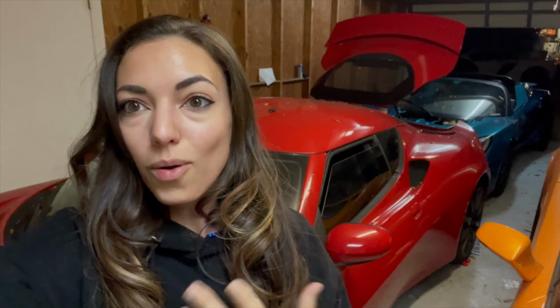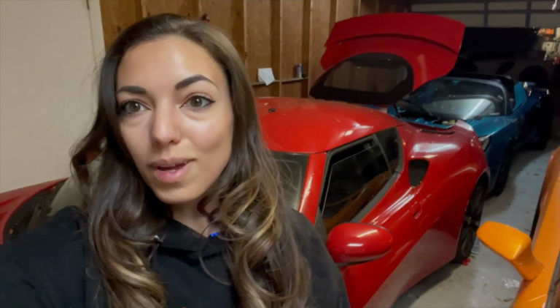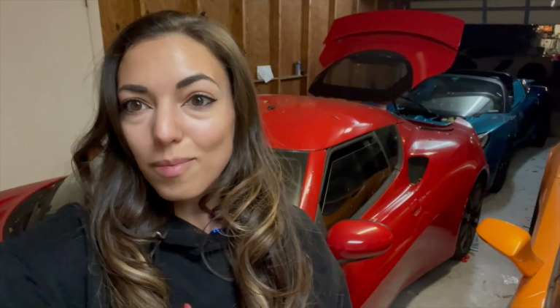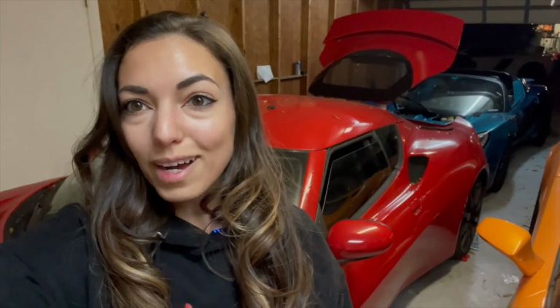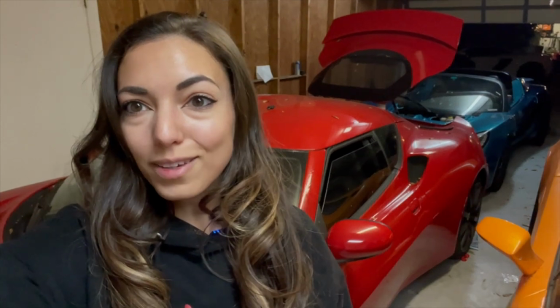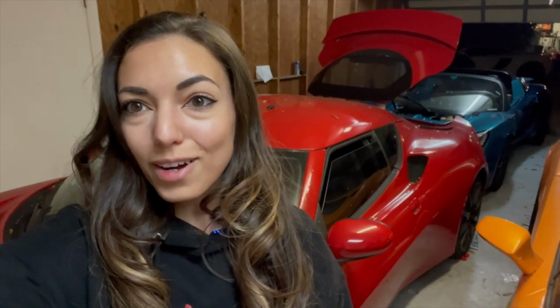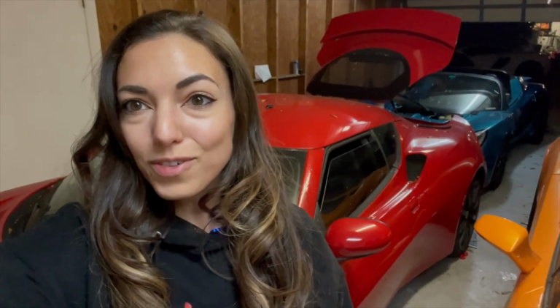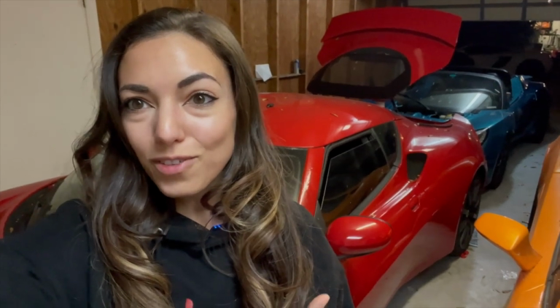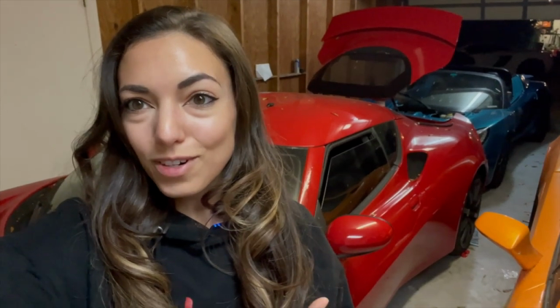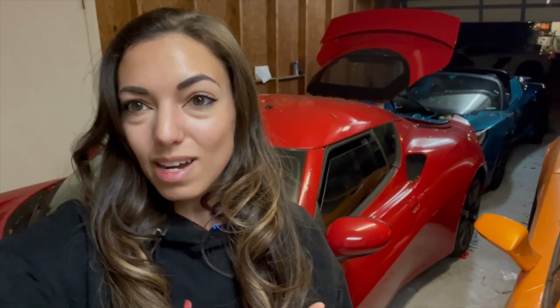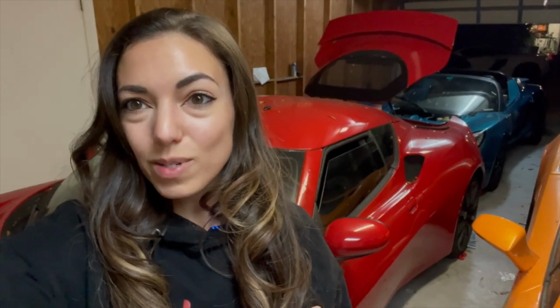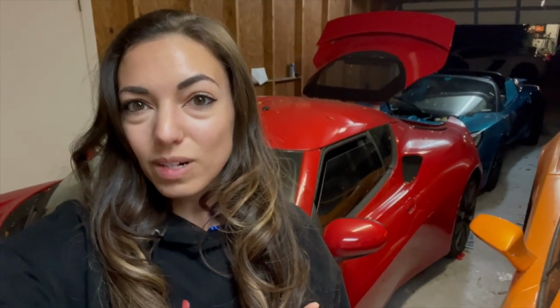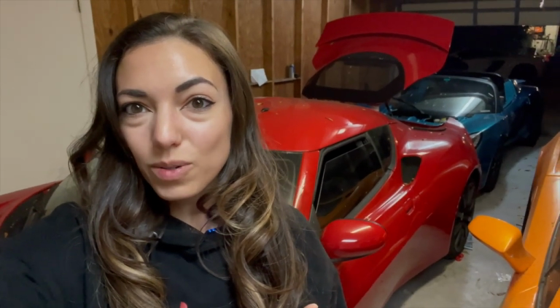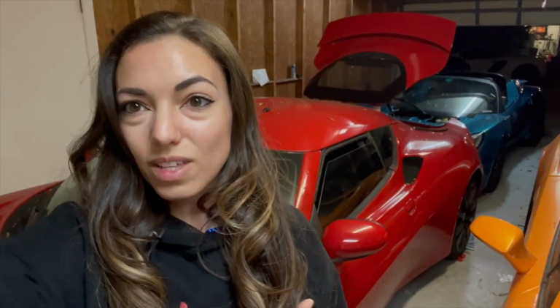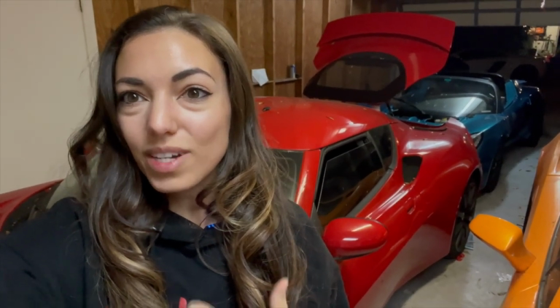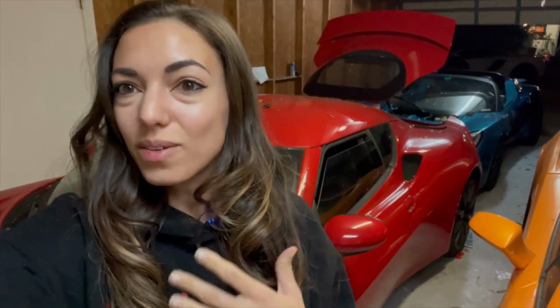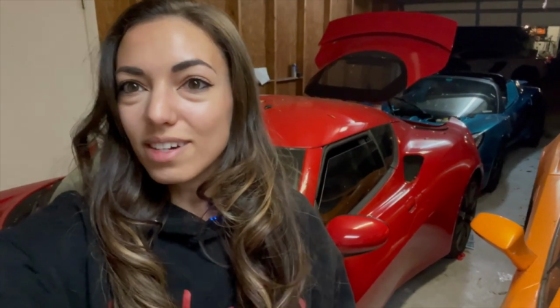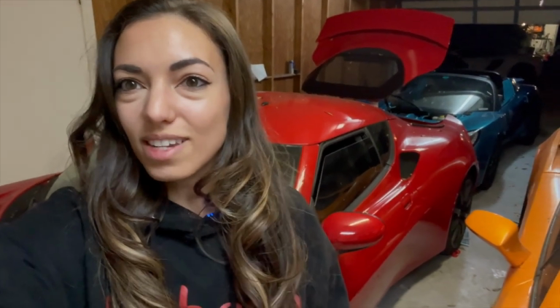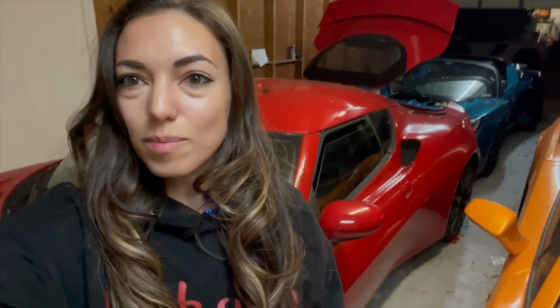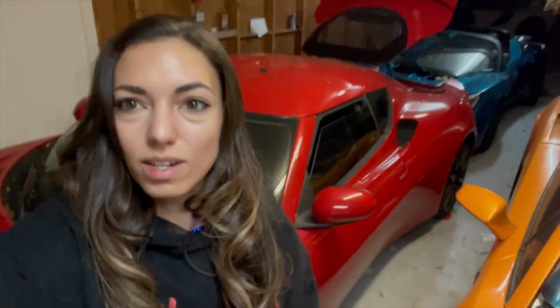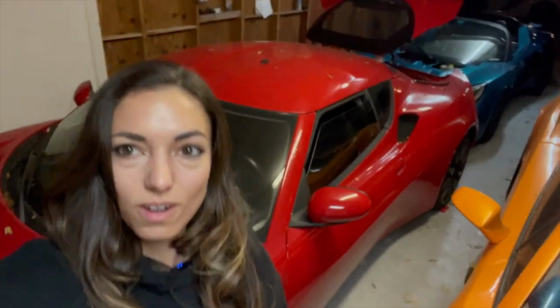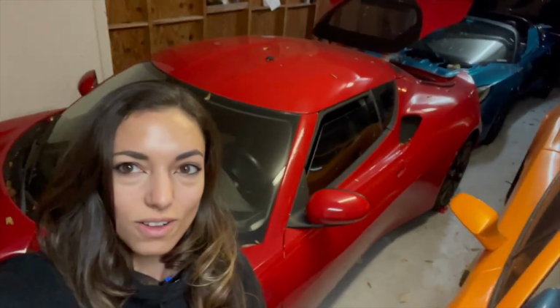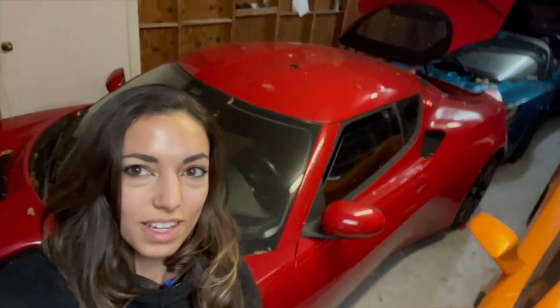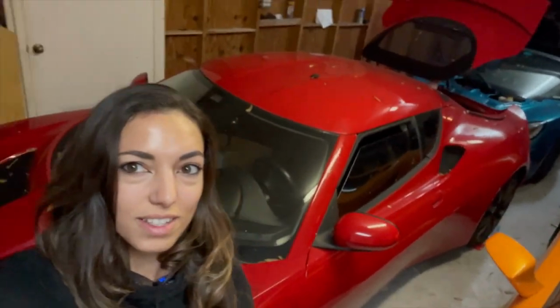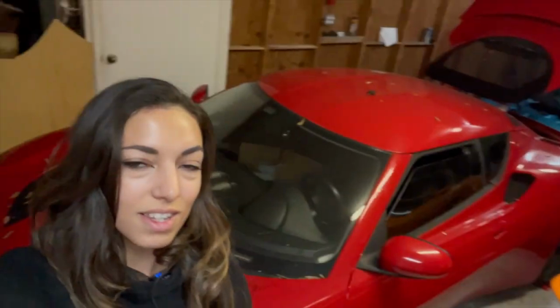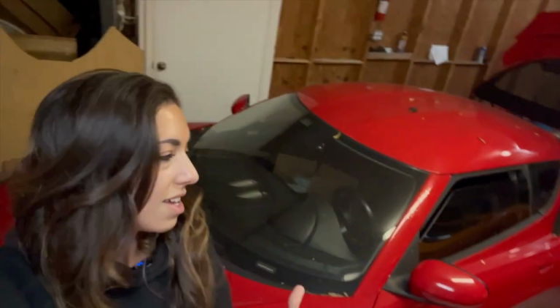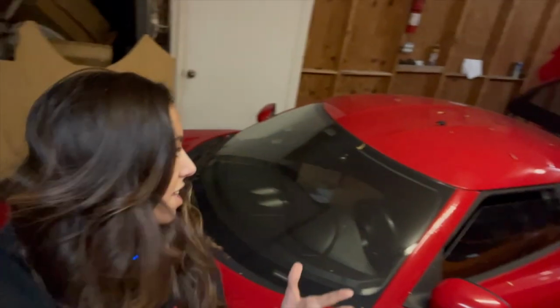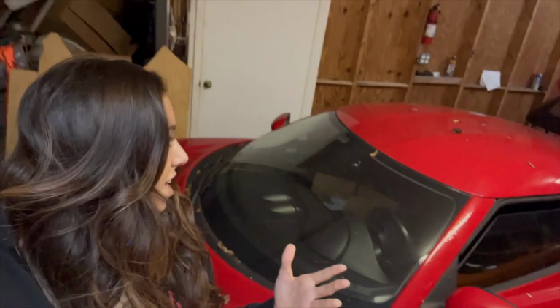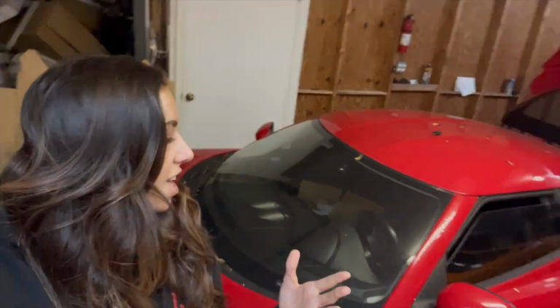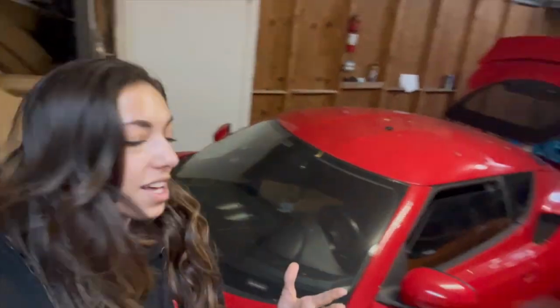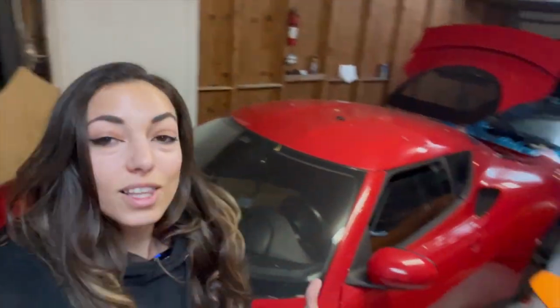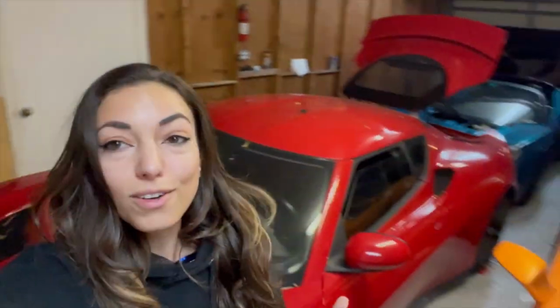We are back in the garage for the first time in 2023, so here is an update on all things Lotus.